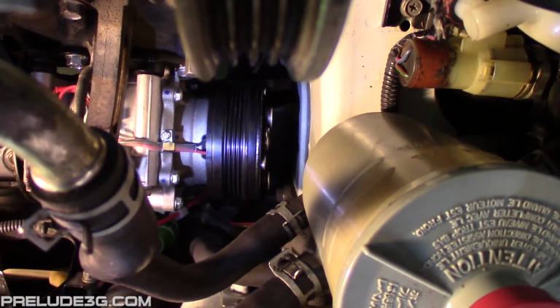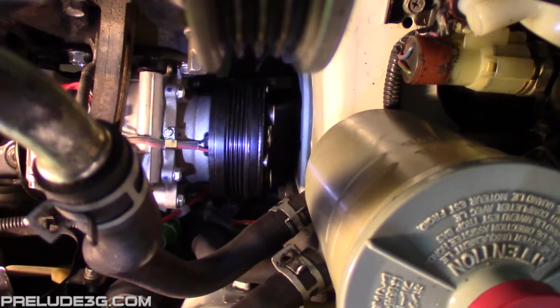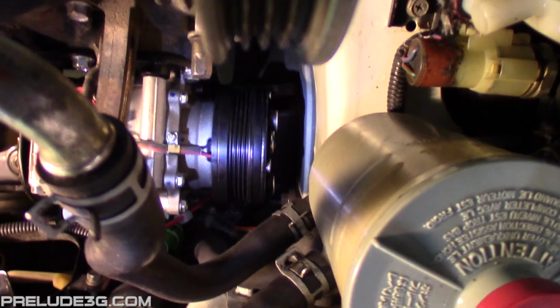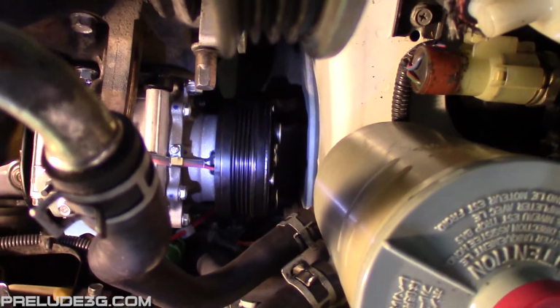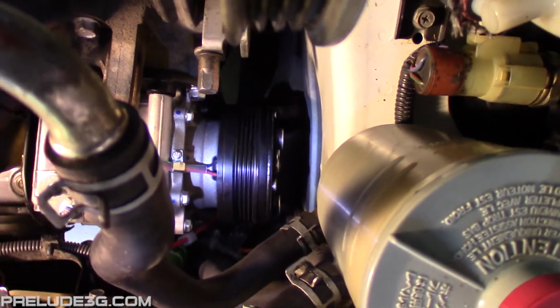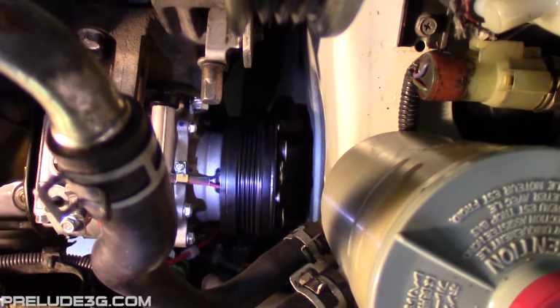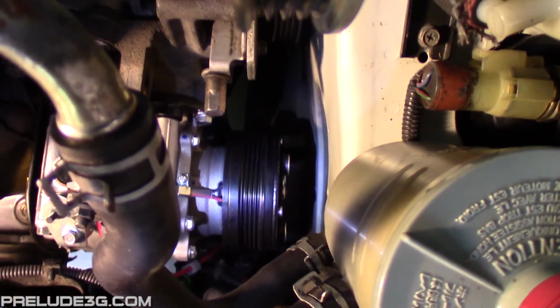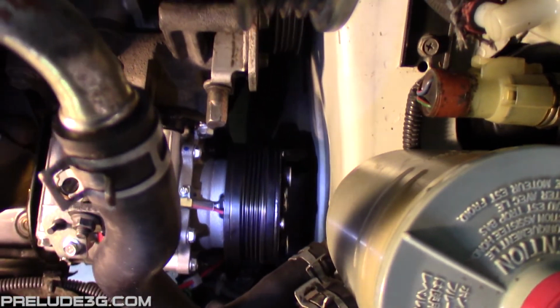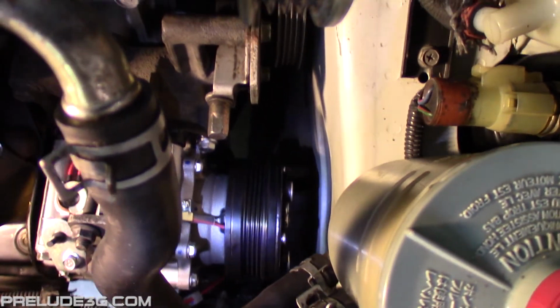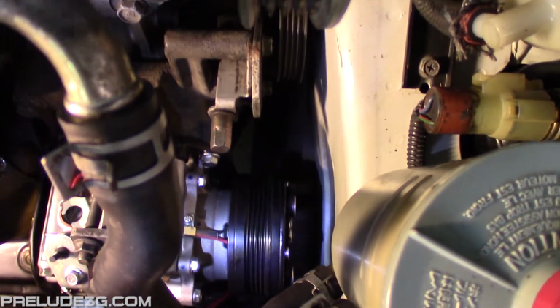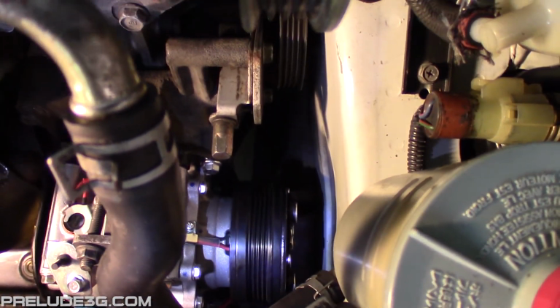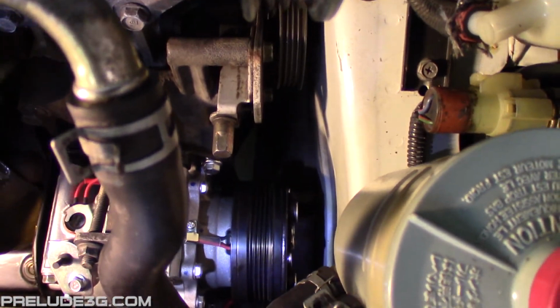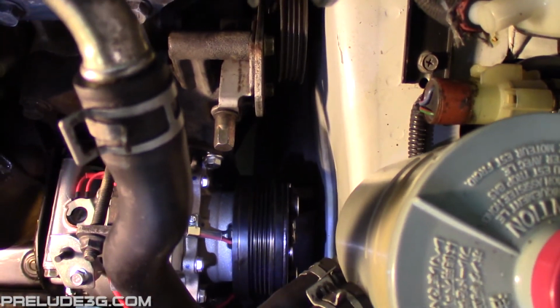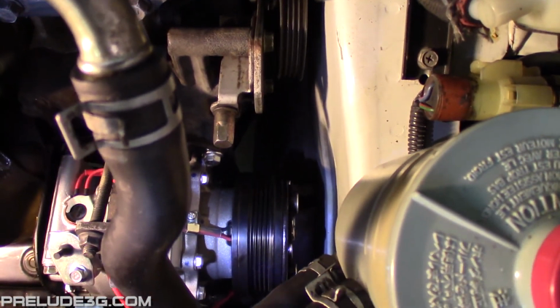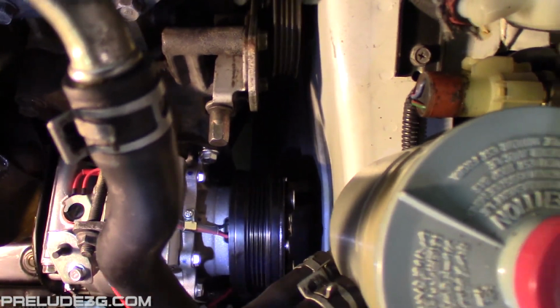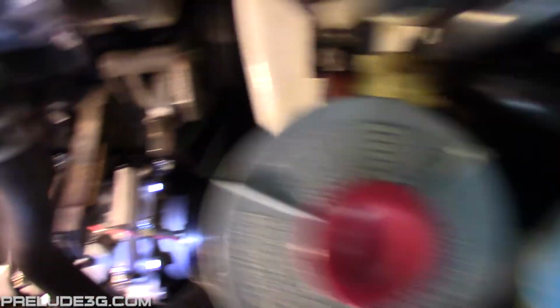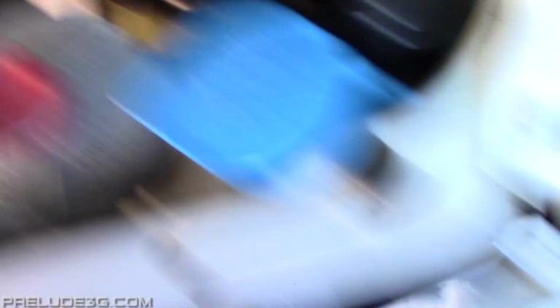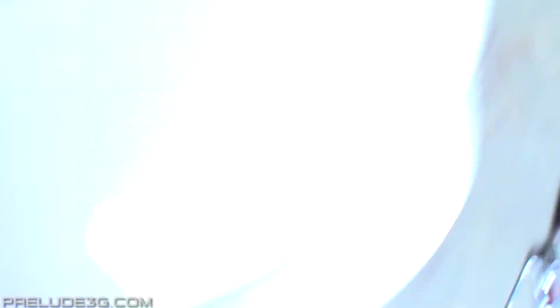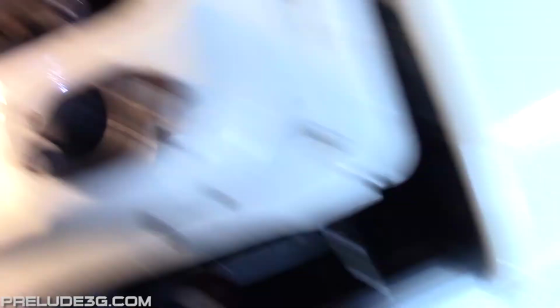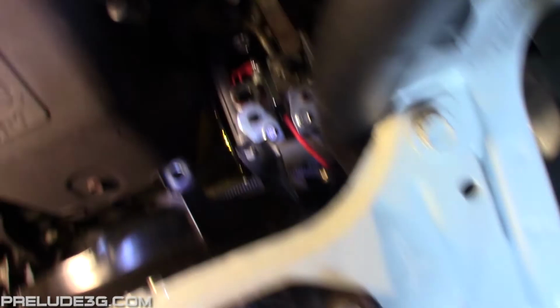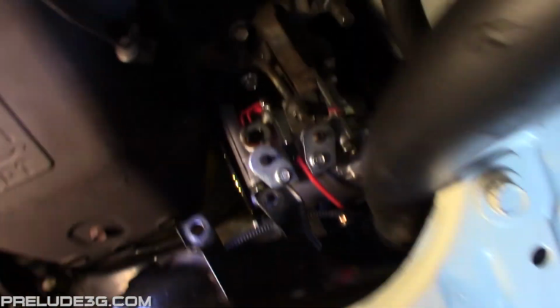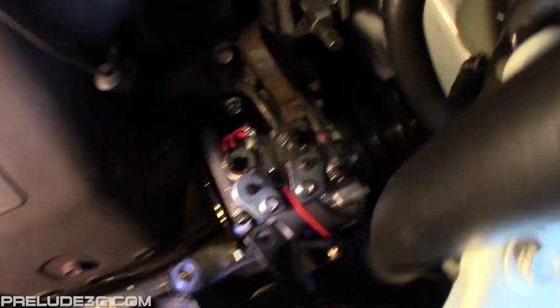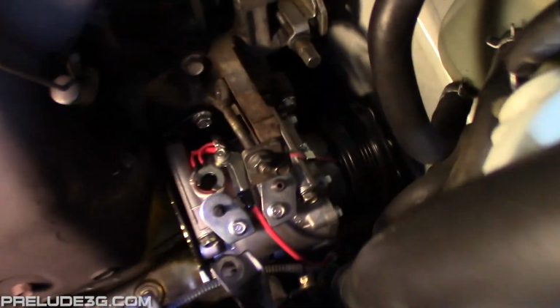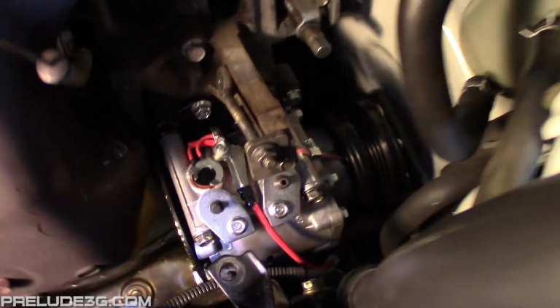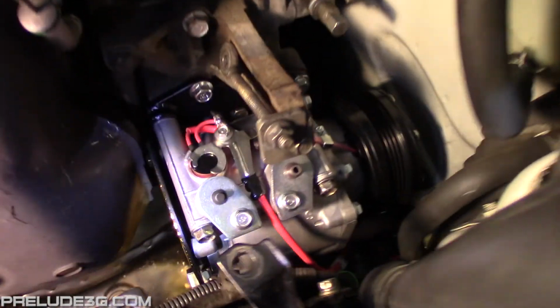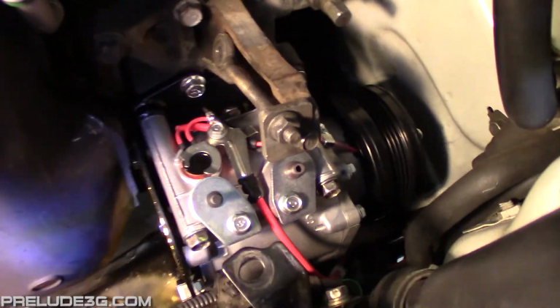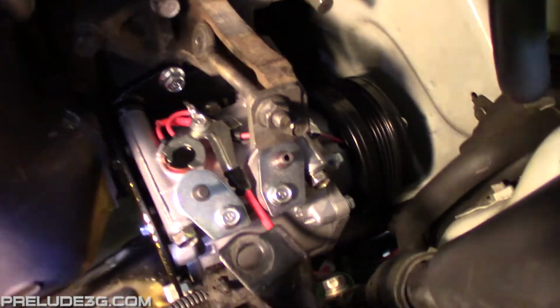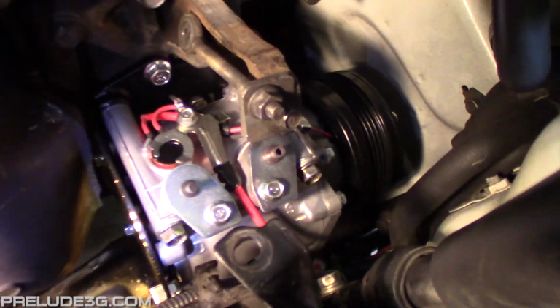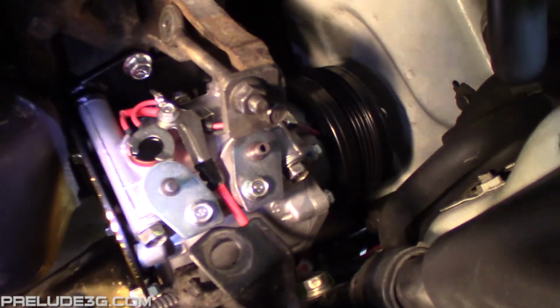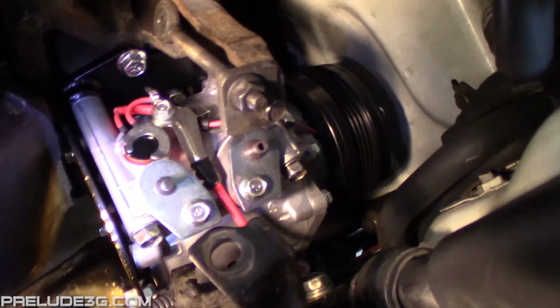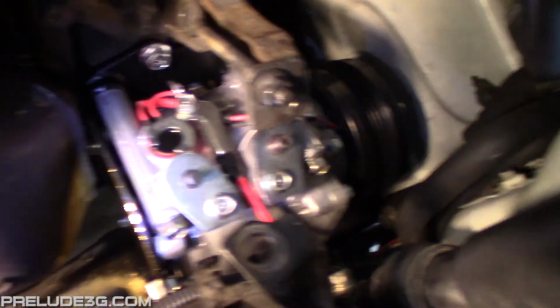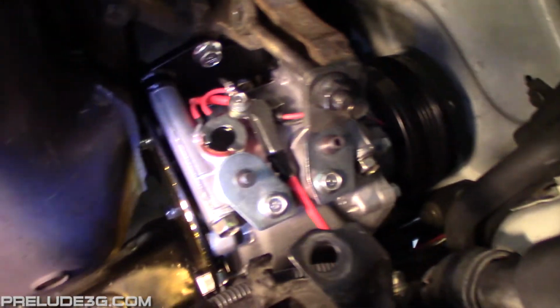Here it is mounted in the car. Part 2 will go into making the AC lines and adjusting the wiring.